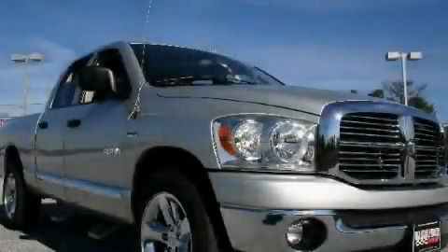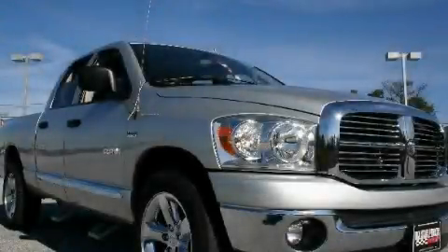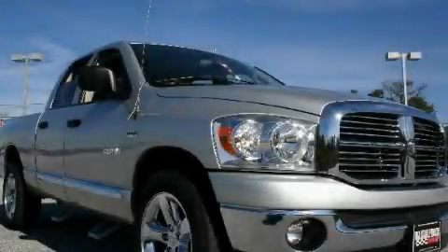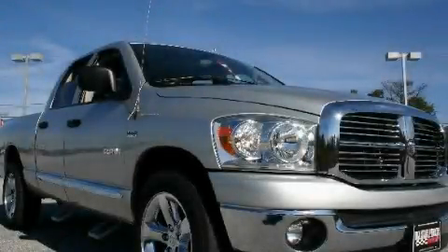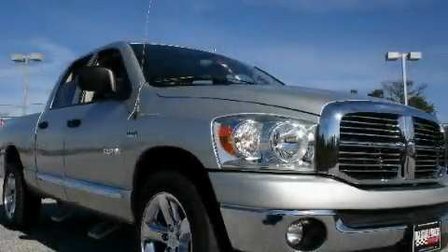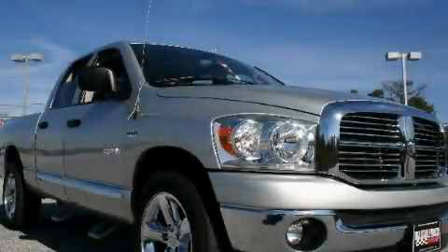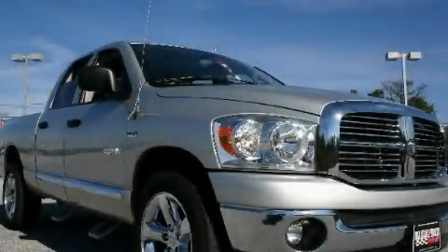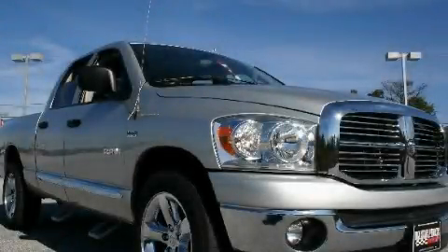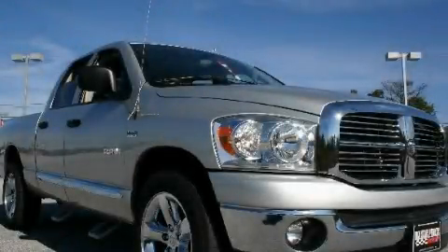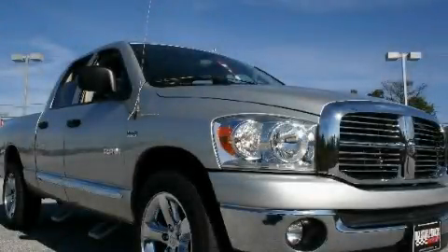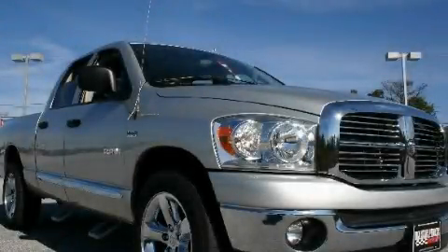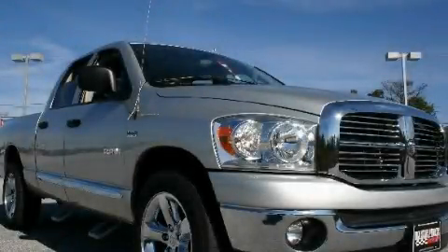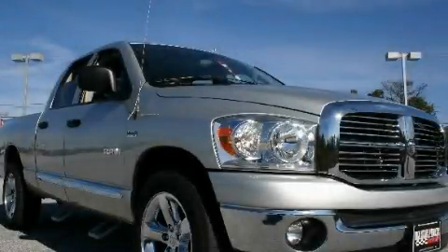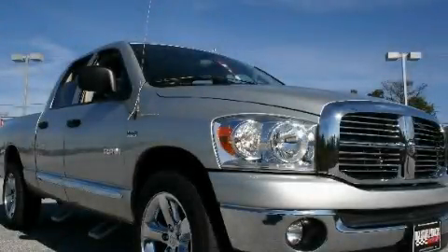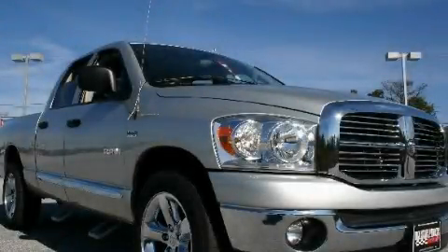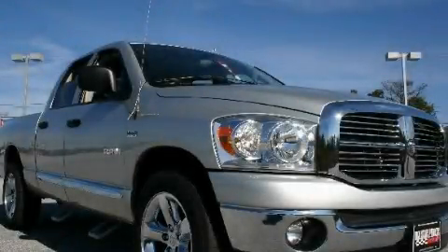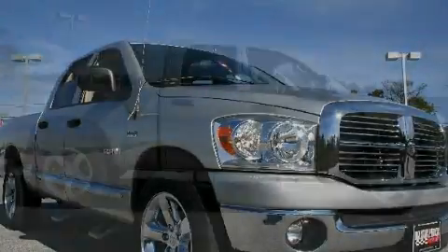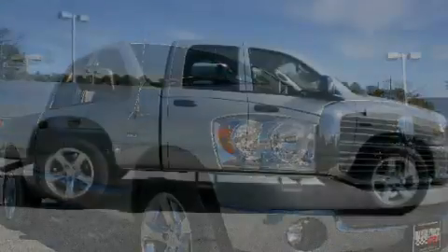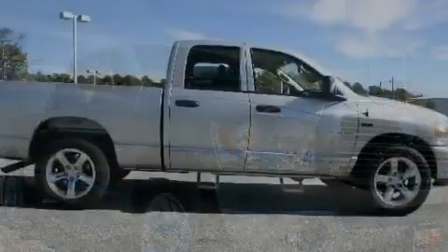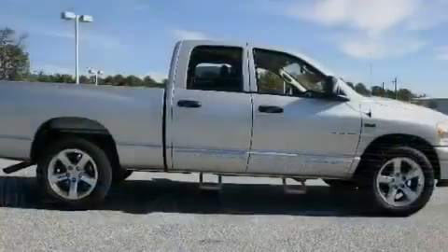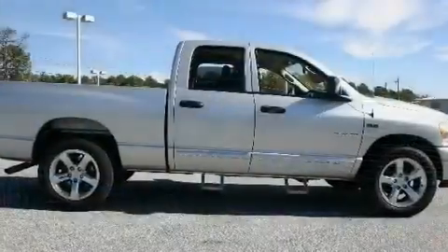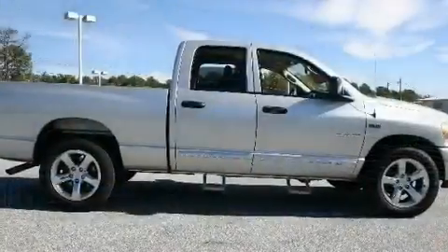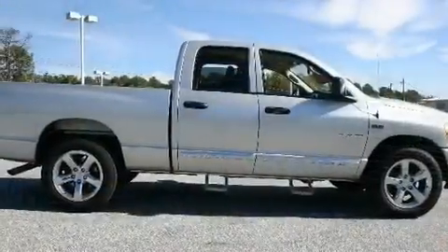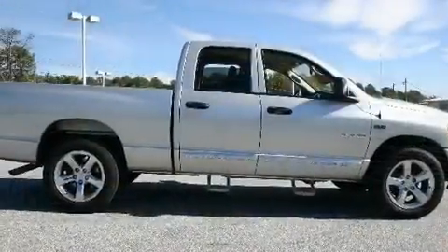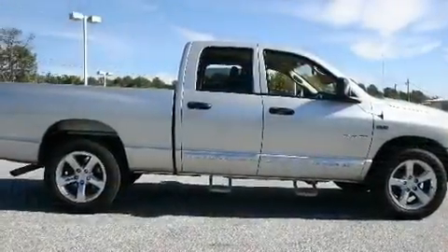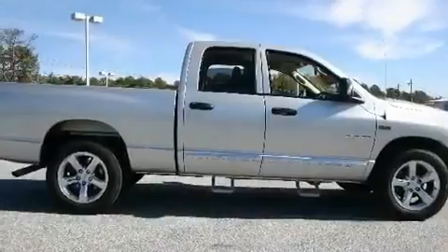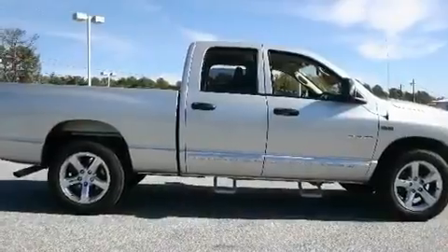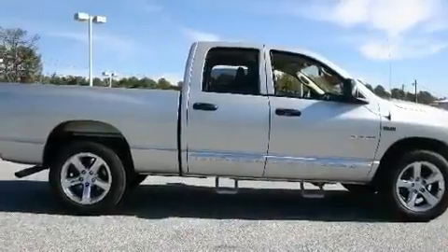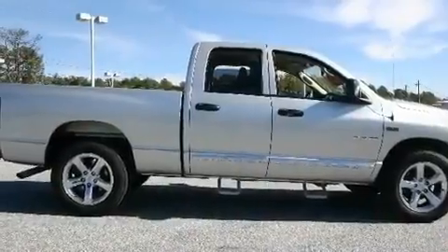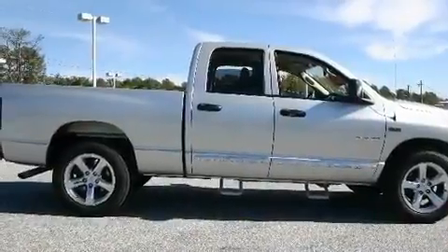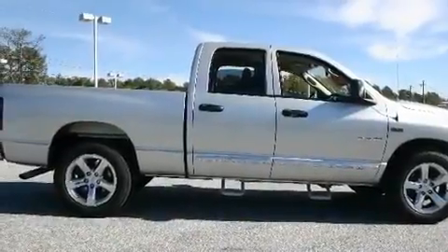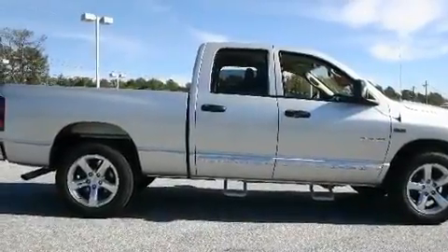This is a 2008 Dodge Ram 1500, made for the job site, the trail, and the town.